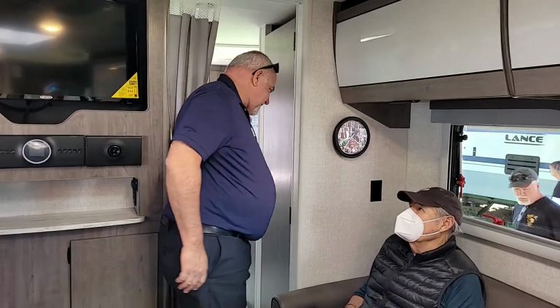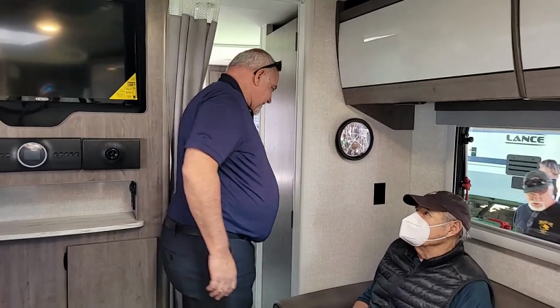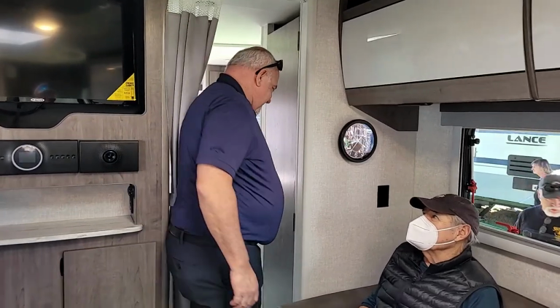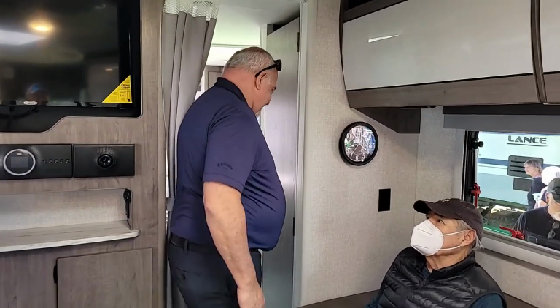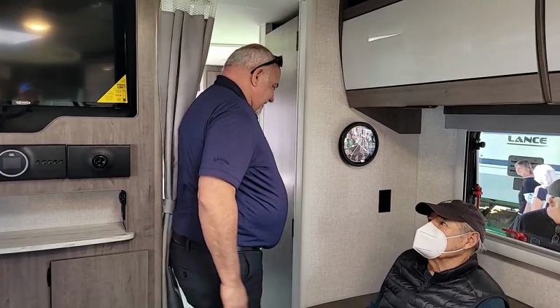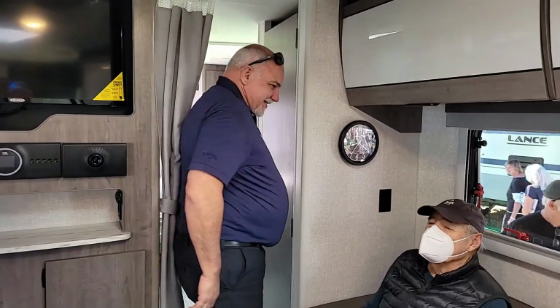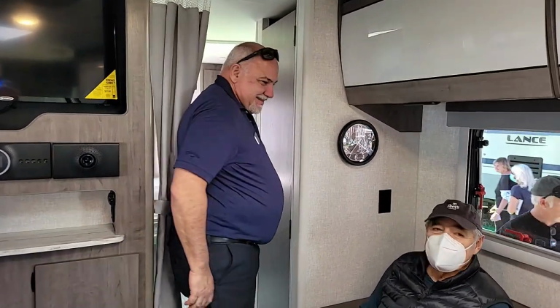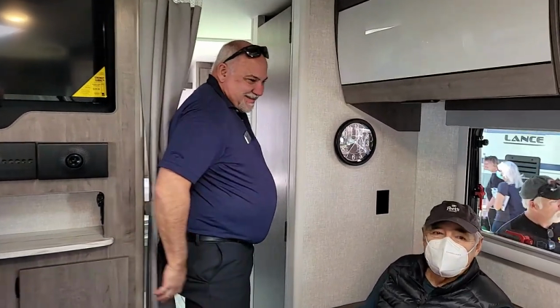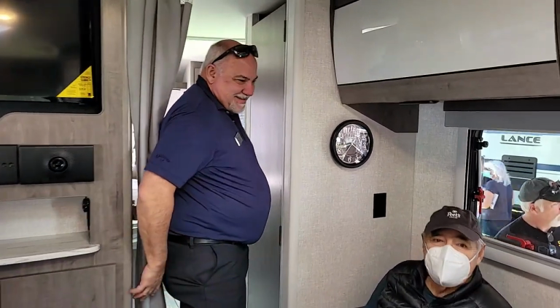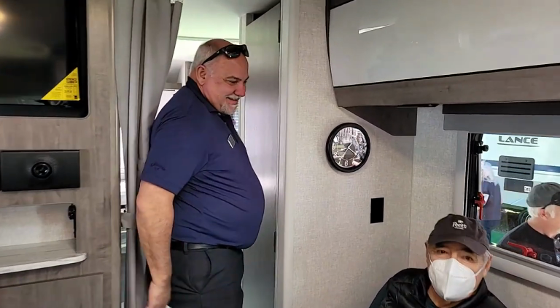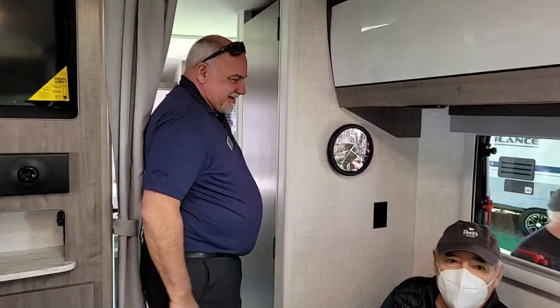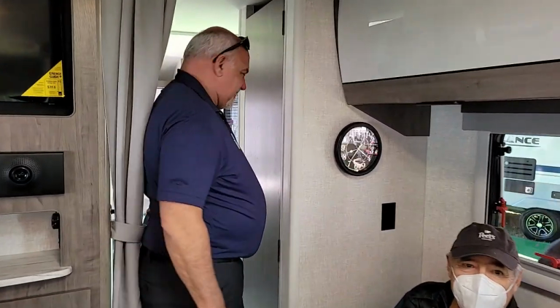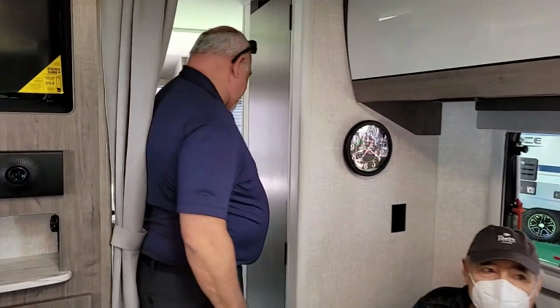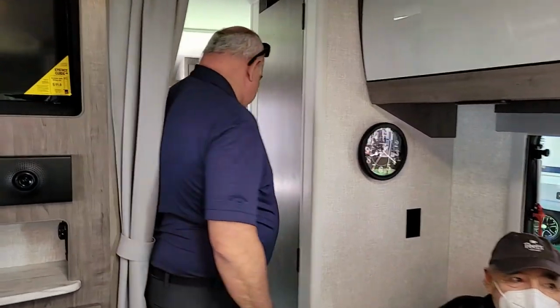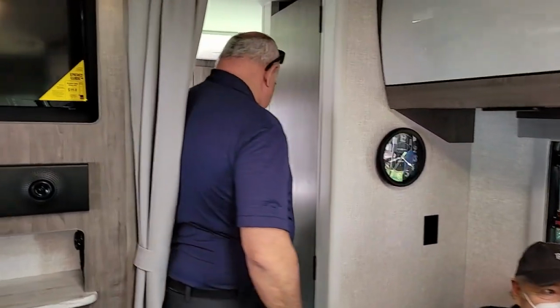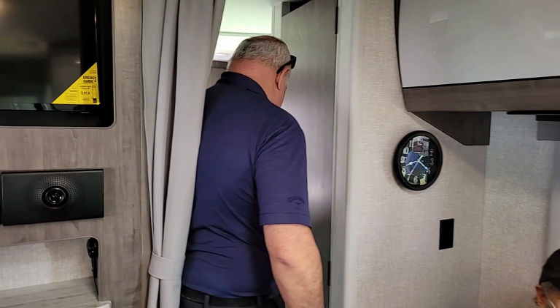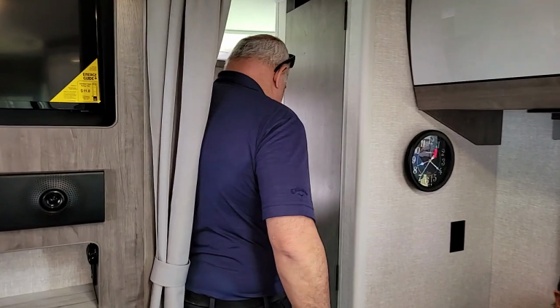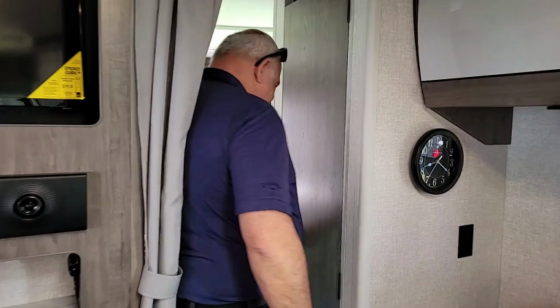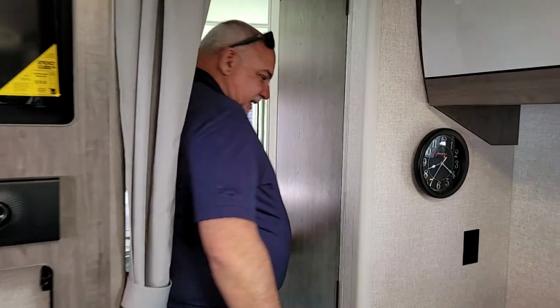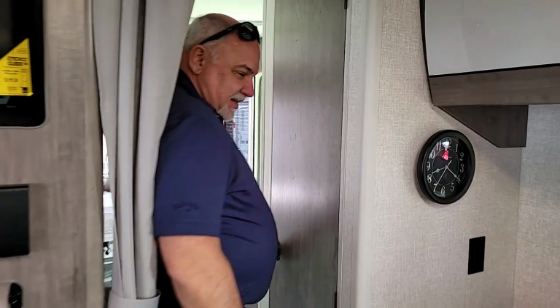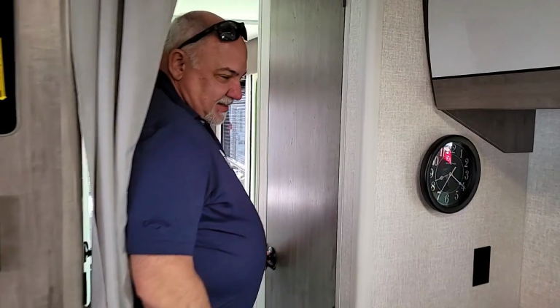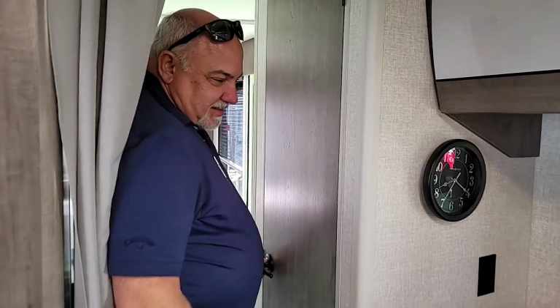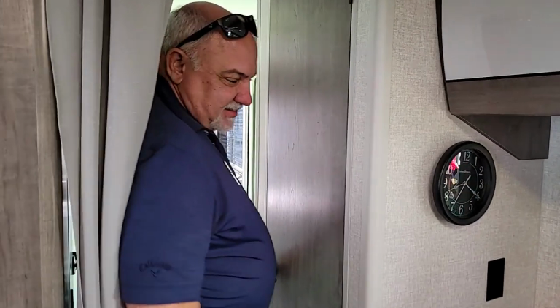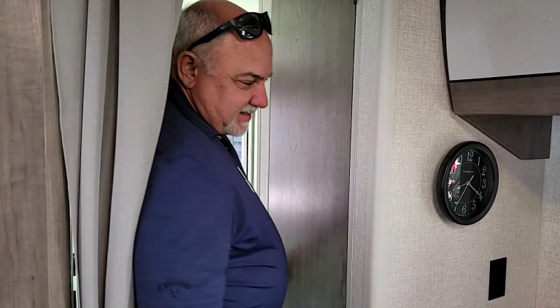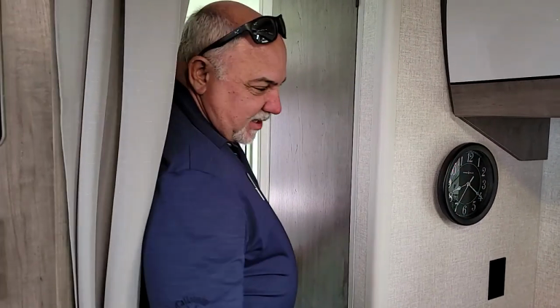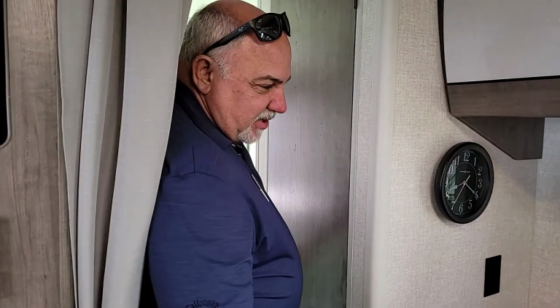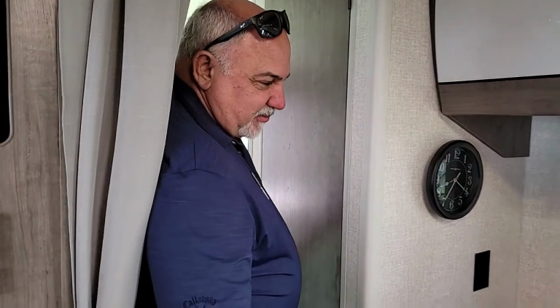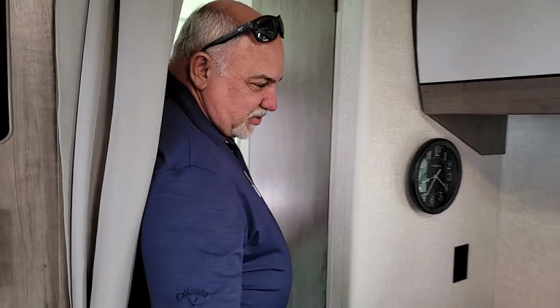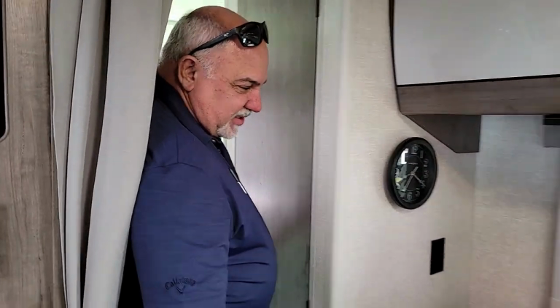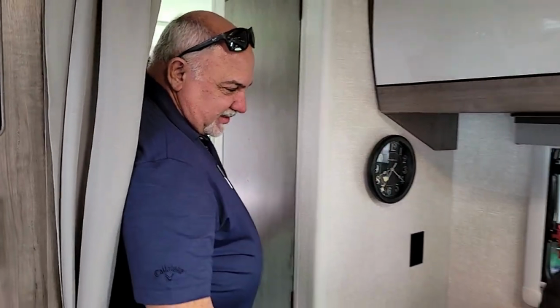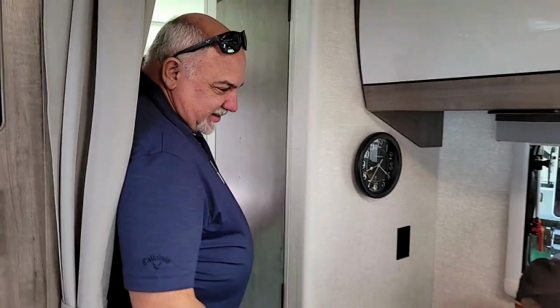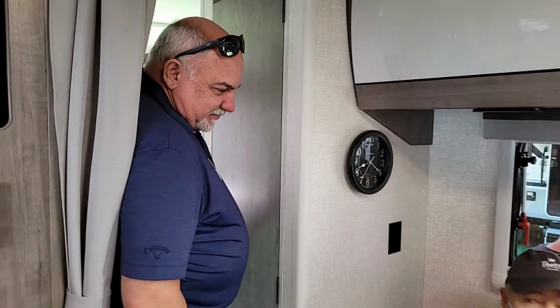Some people call it glamping, but it doesn't take away from the drinking time.